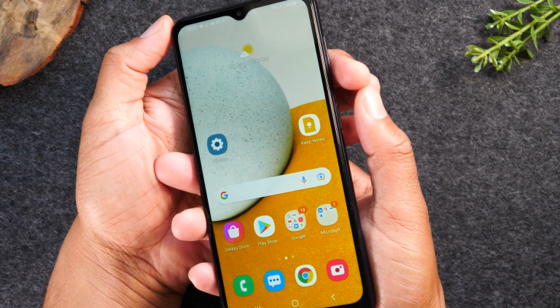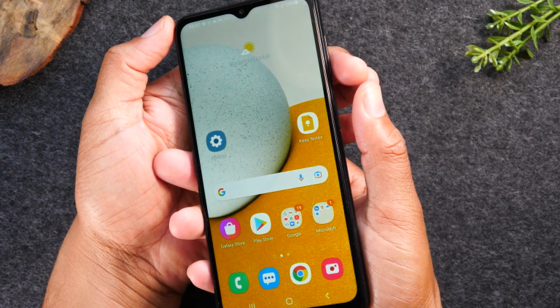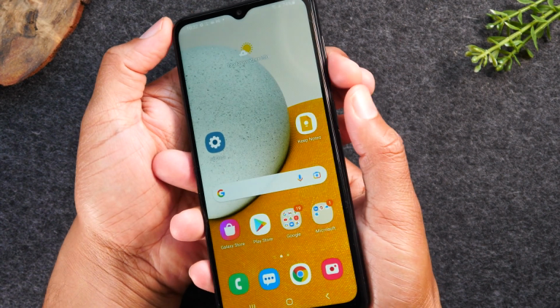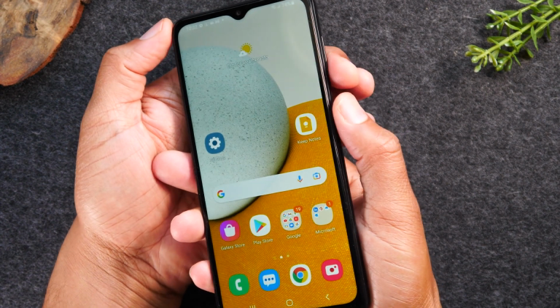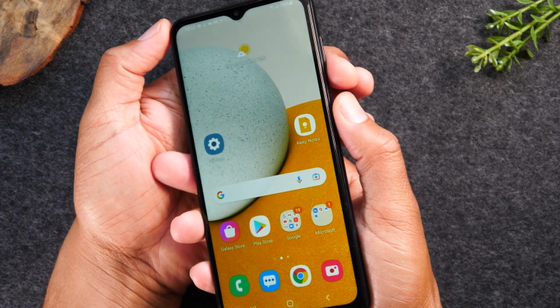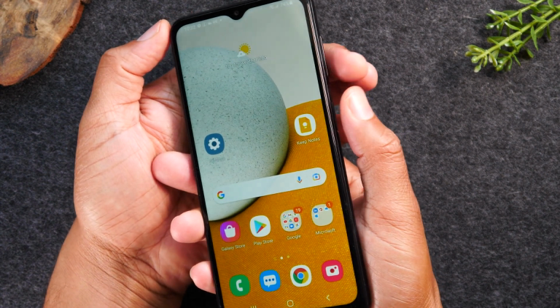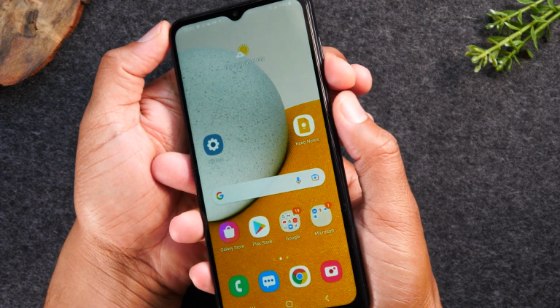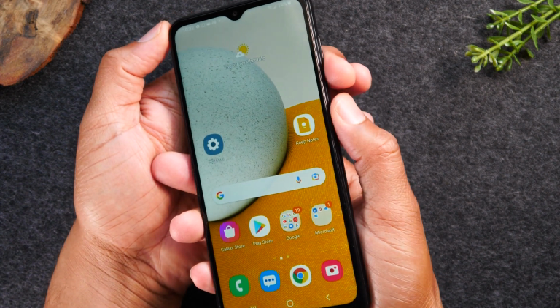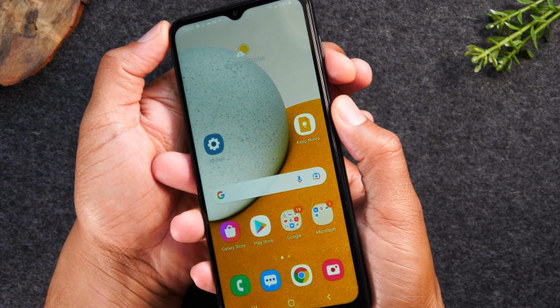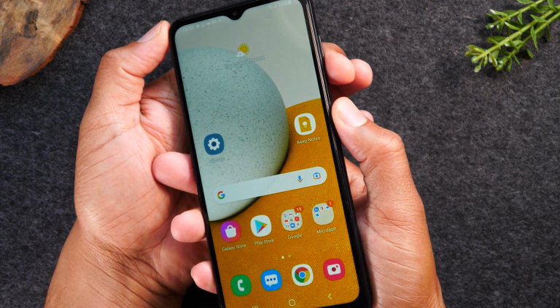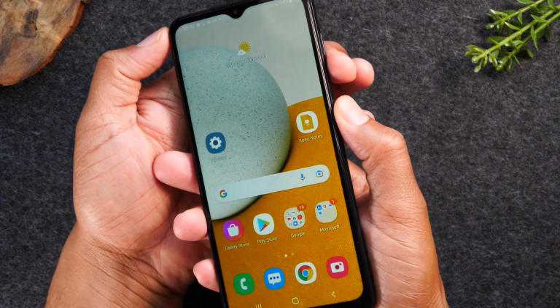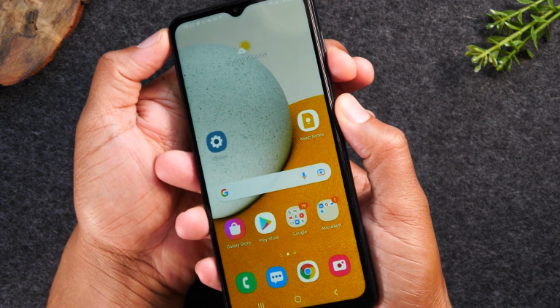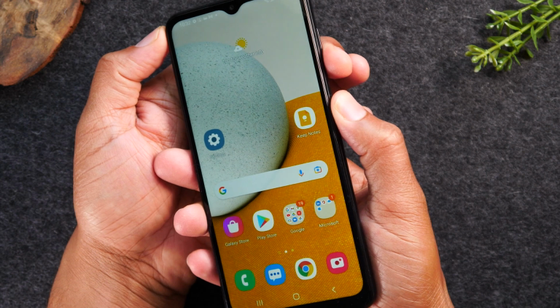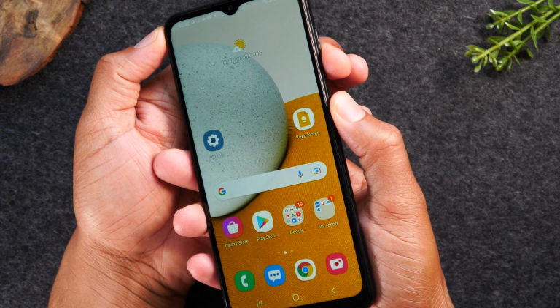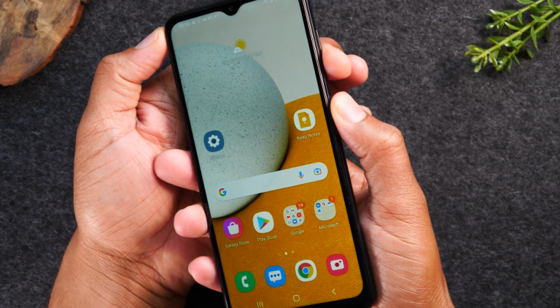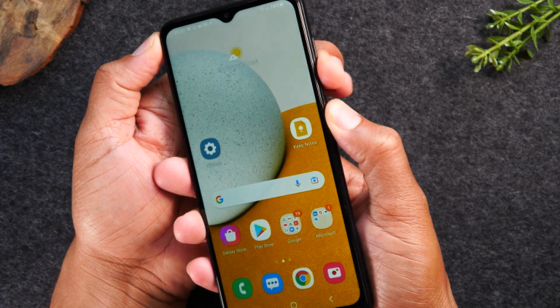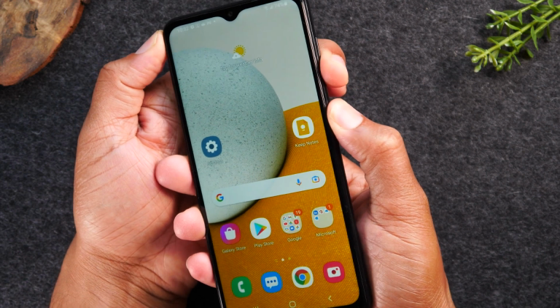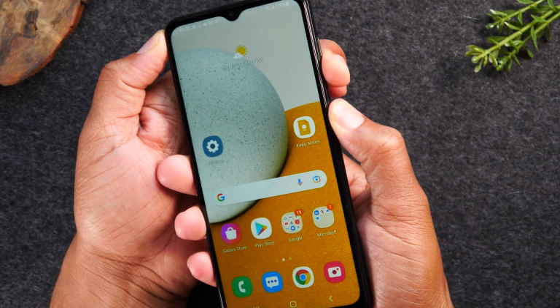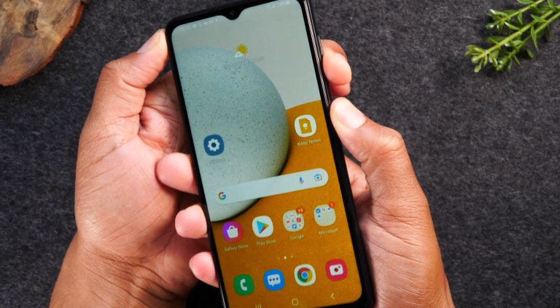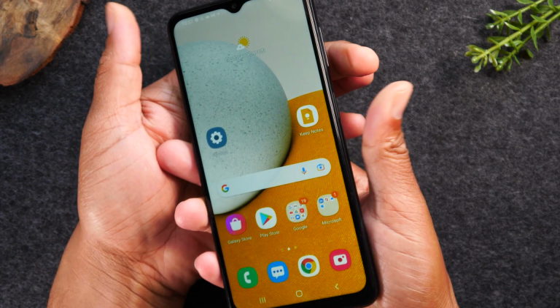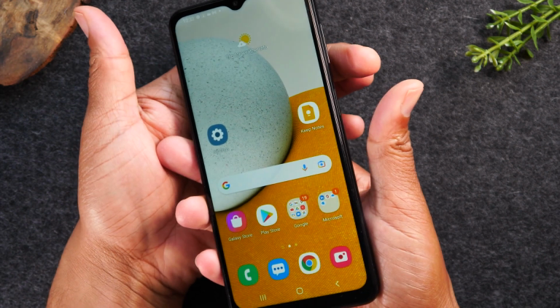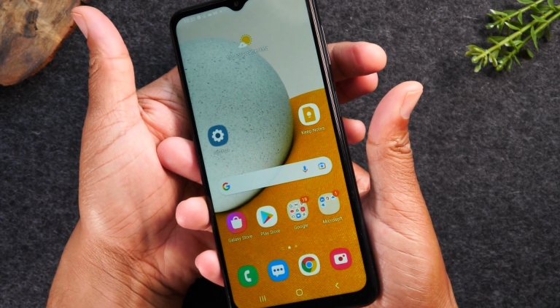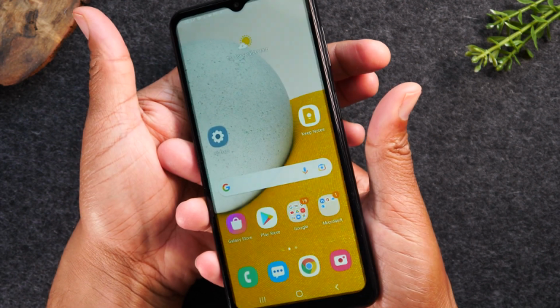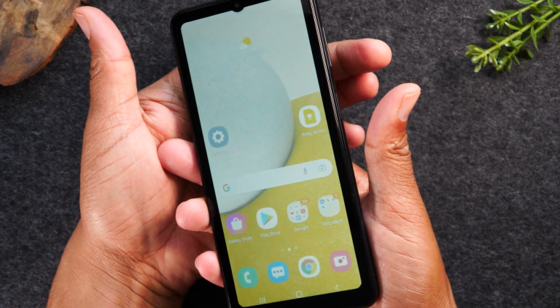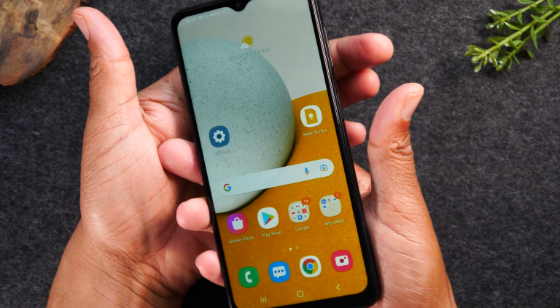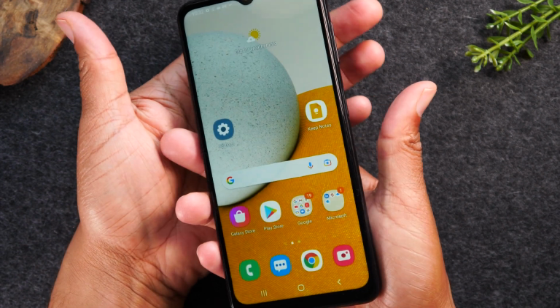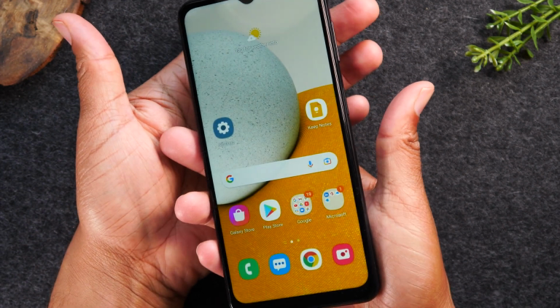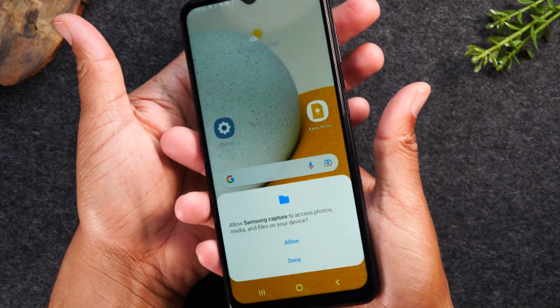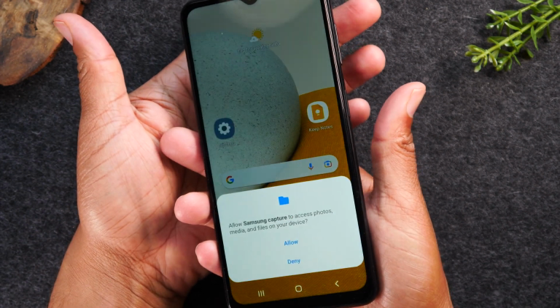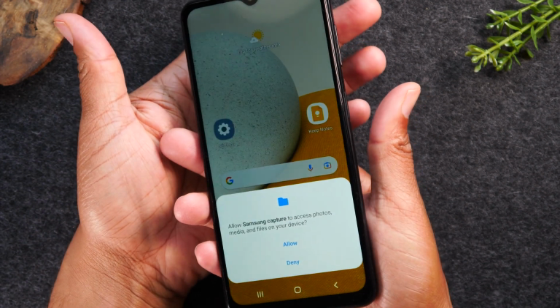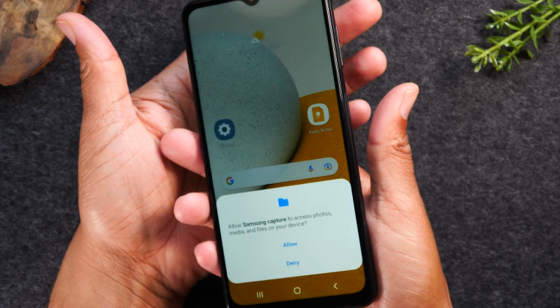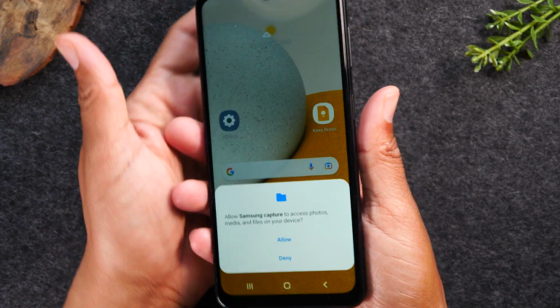So let's try it. One, two, three — hold, let it go. It'll snap a screenshot.